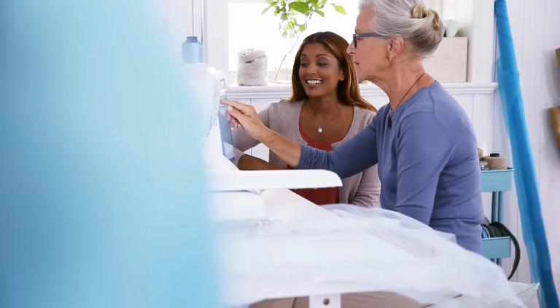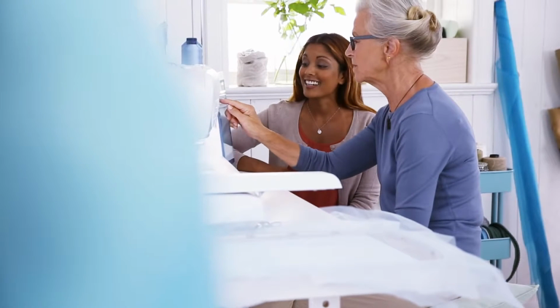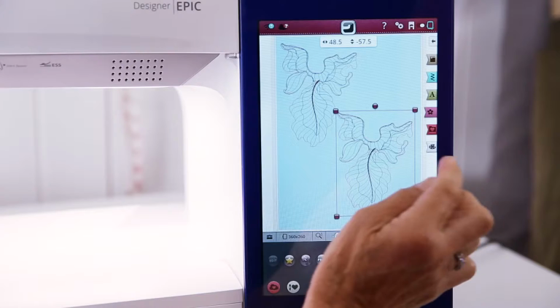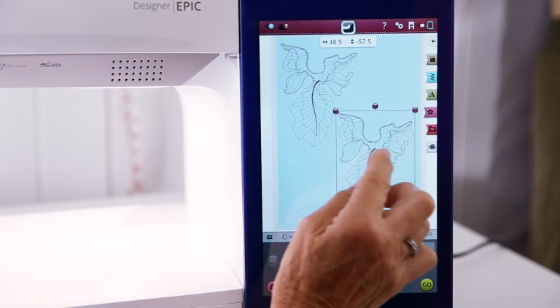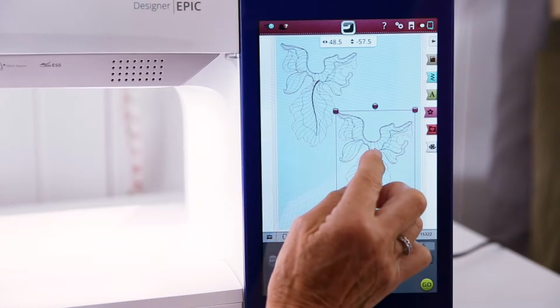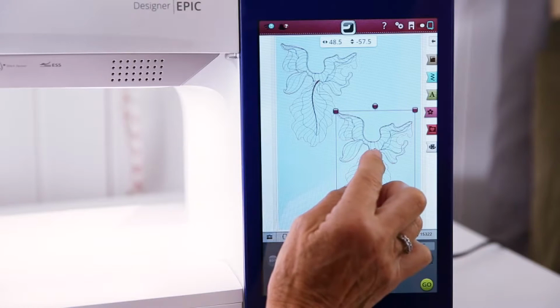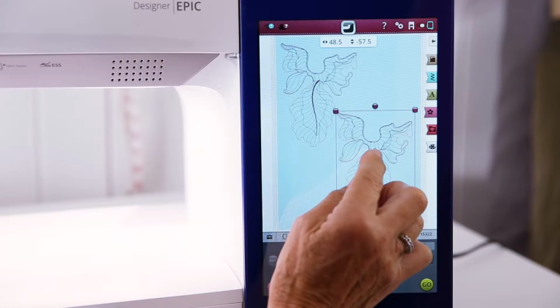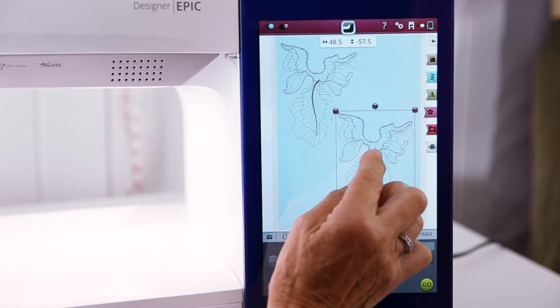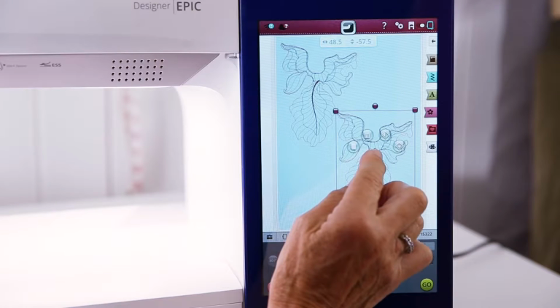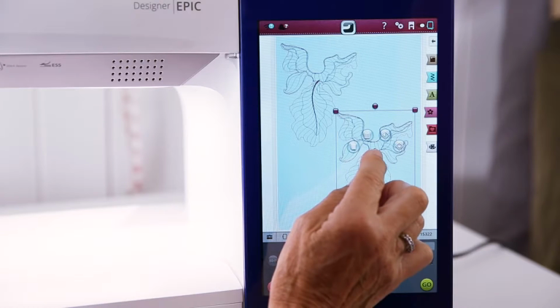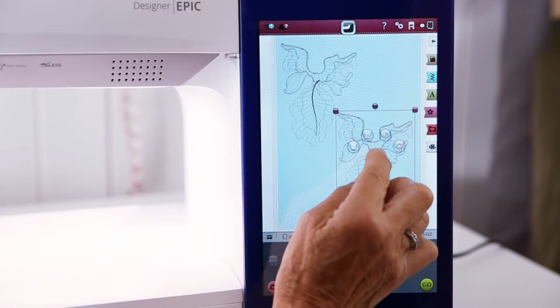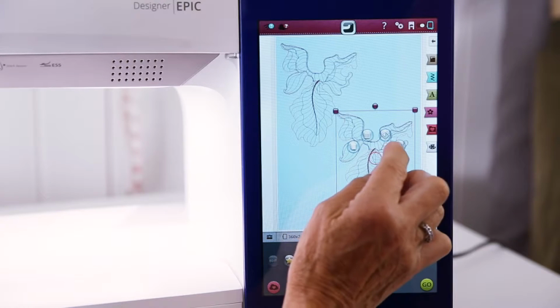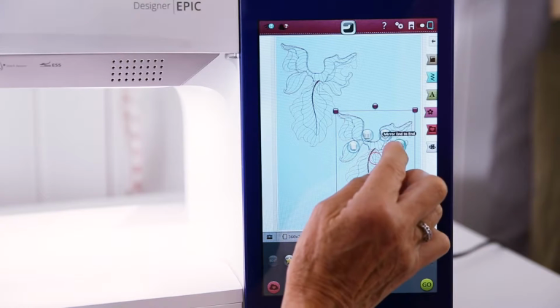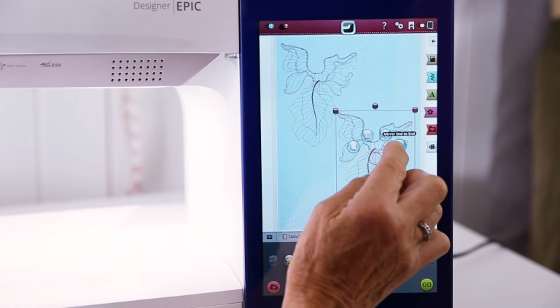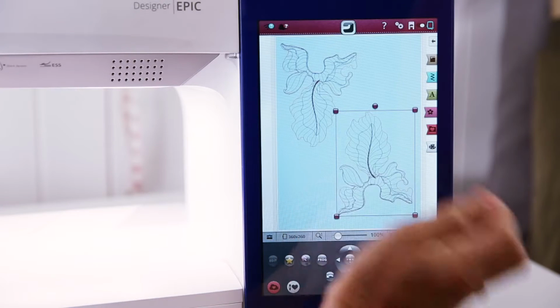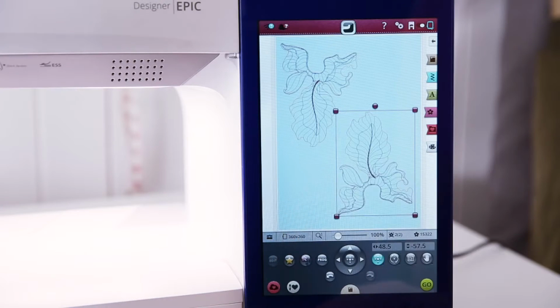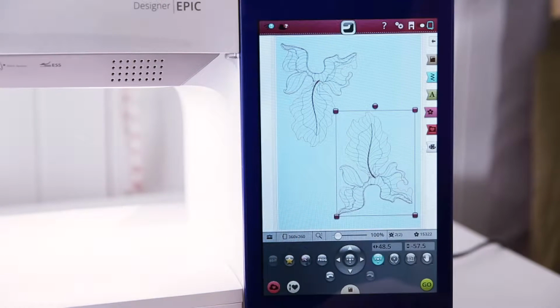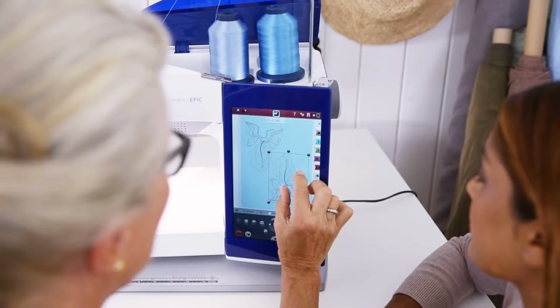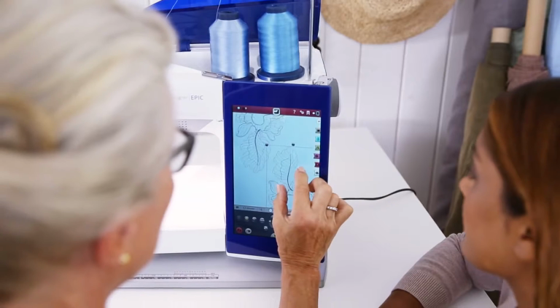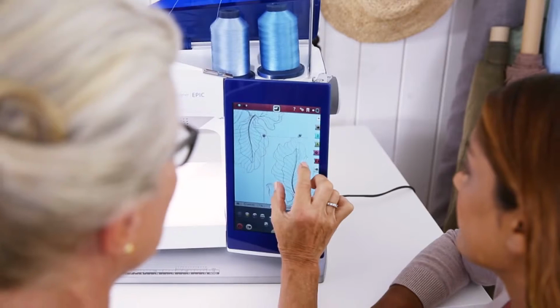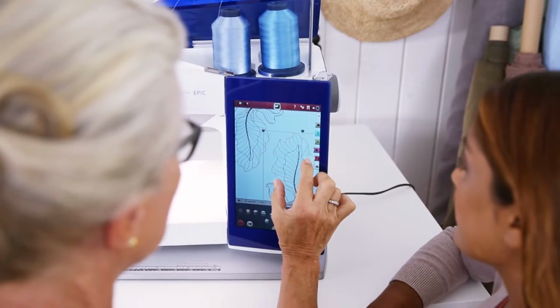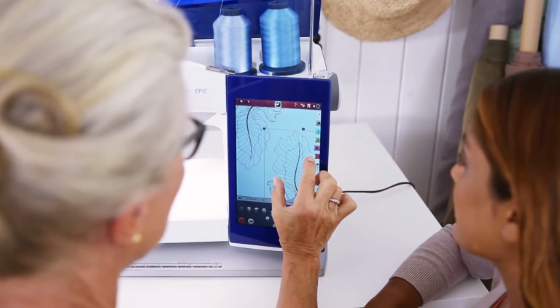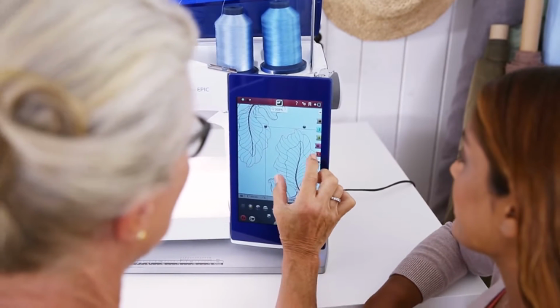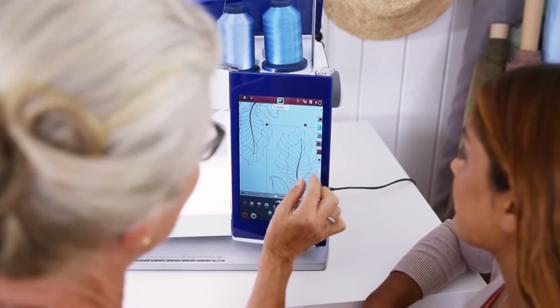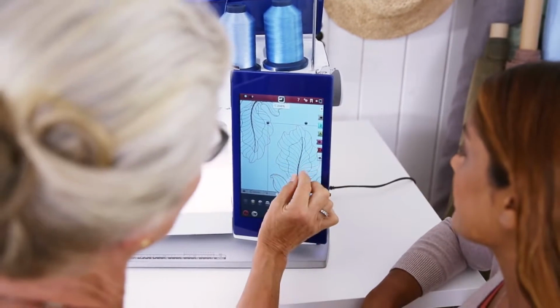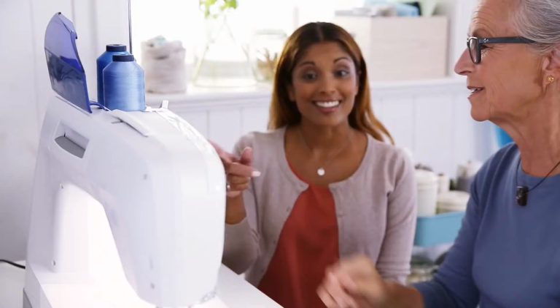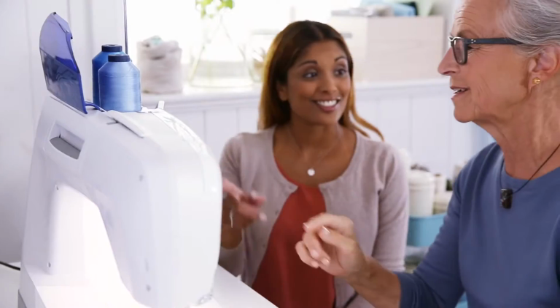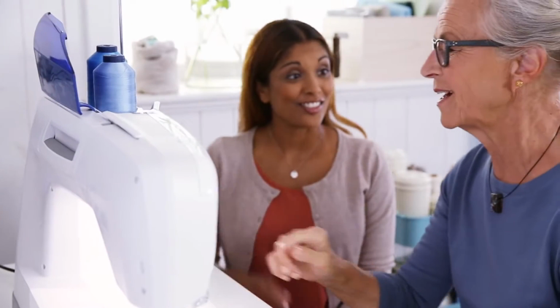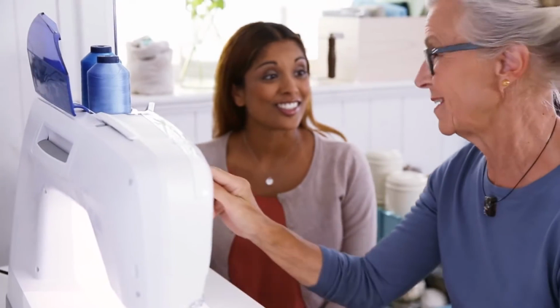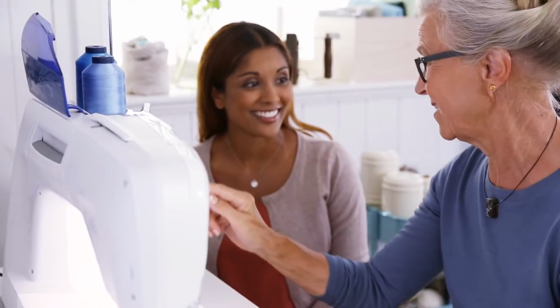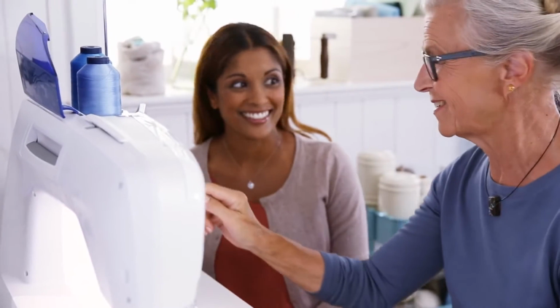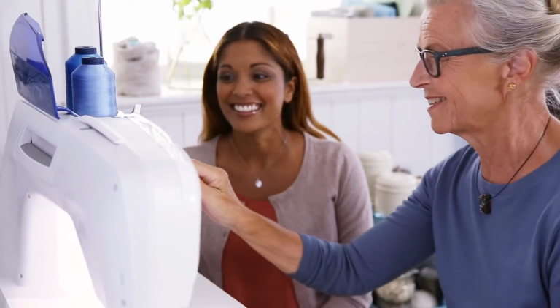The first and only sewing and embroidery machine with a tablet-like screen so that you can create and customize any idea with ease.